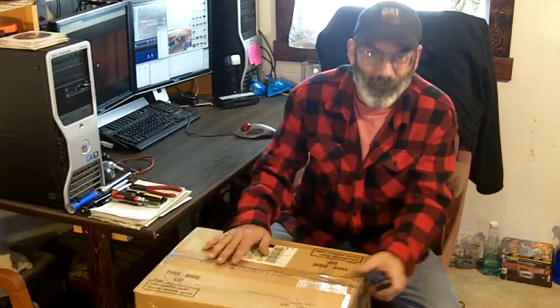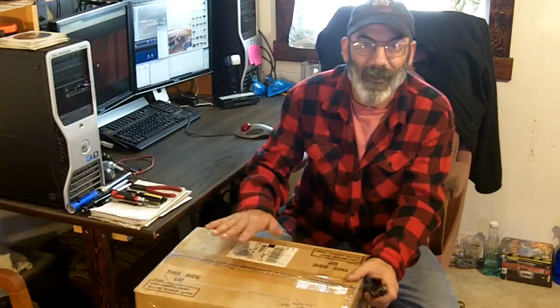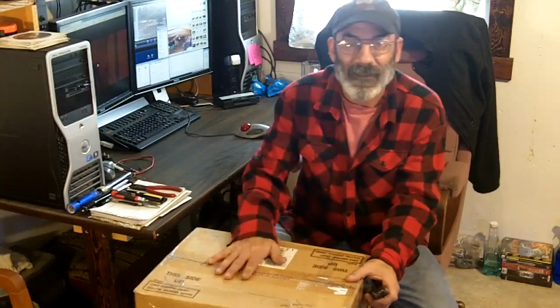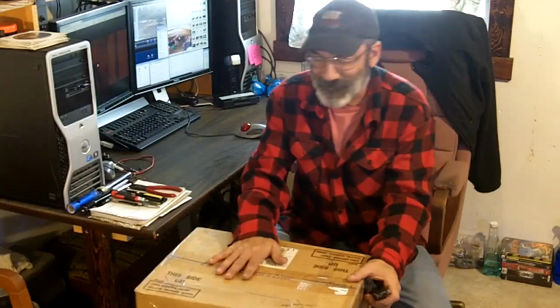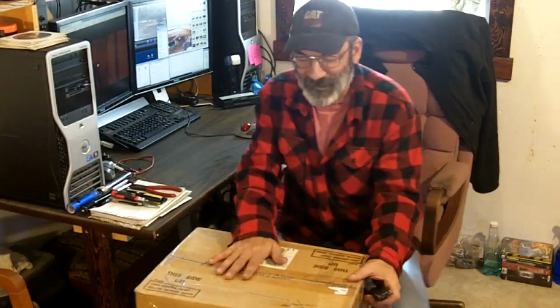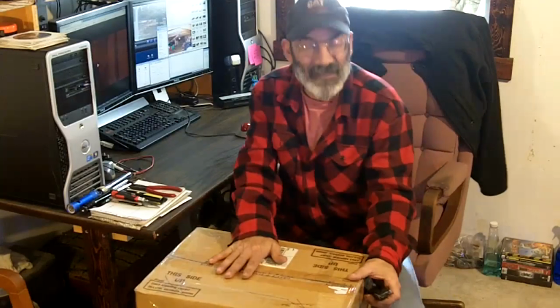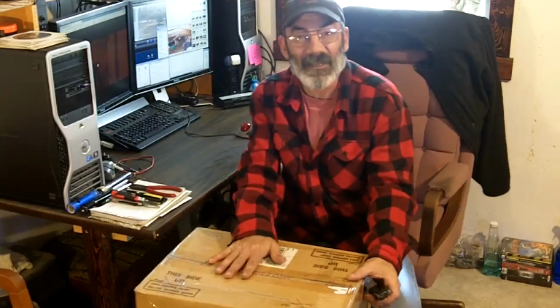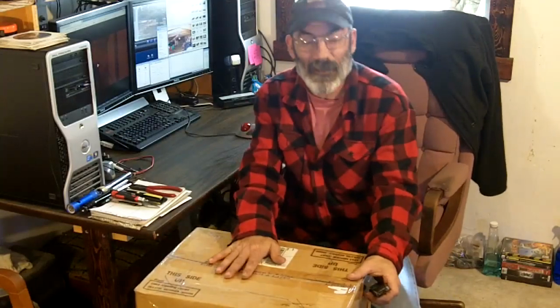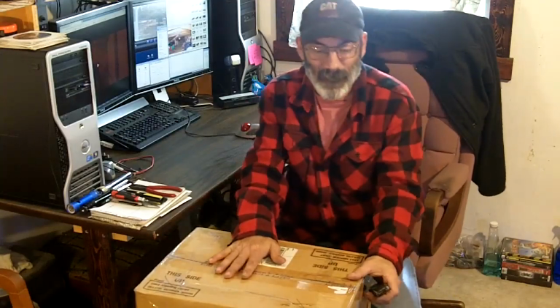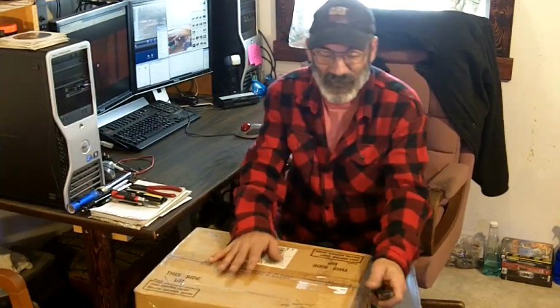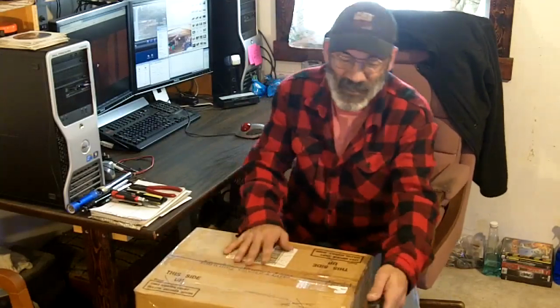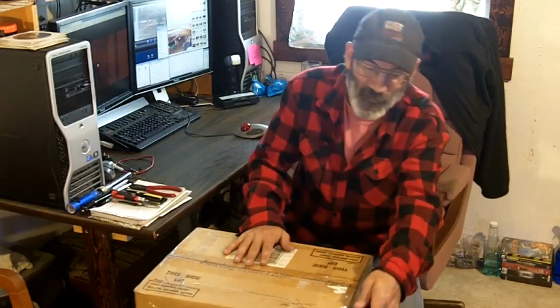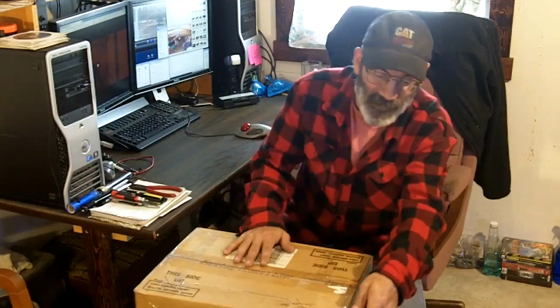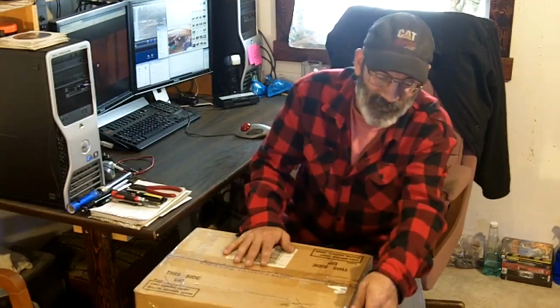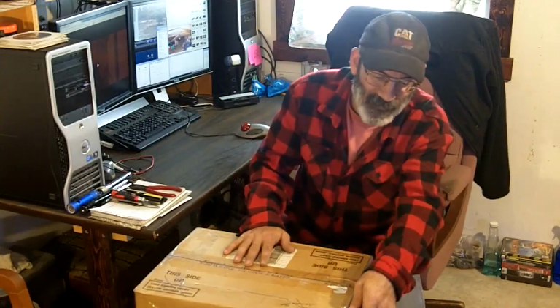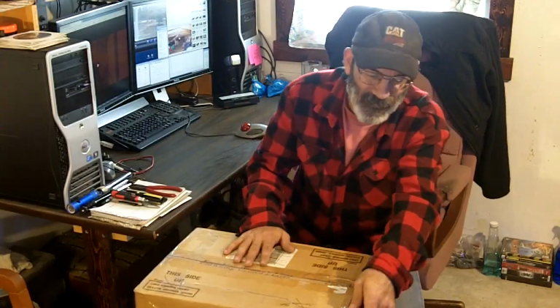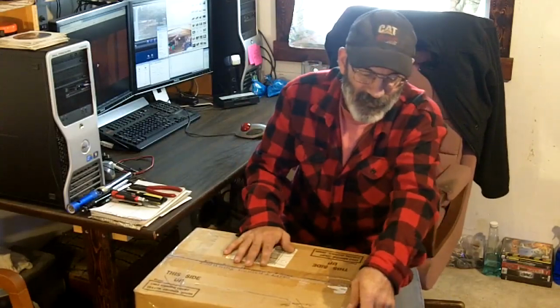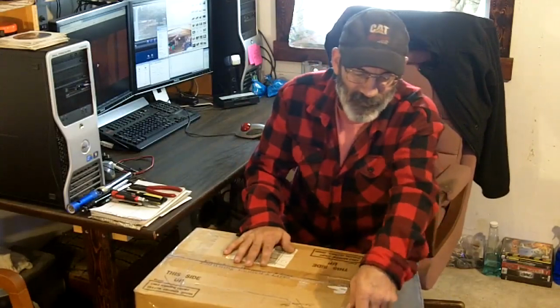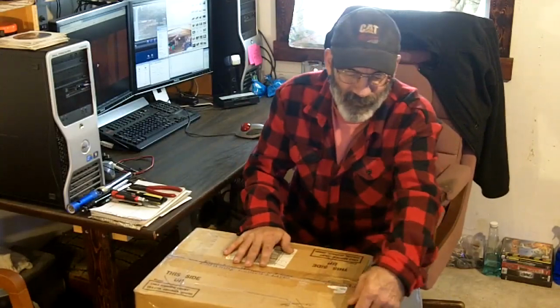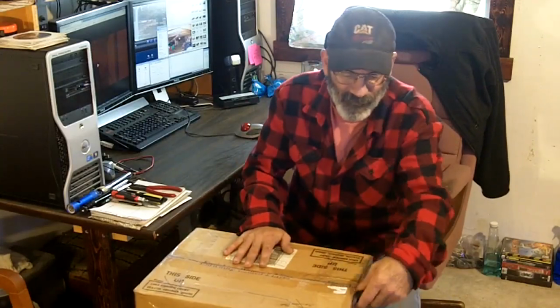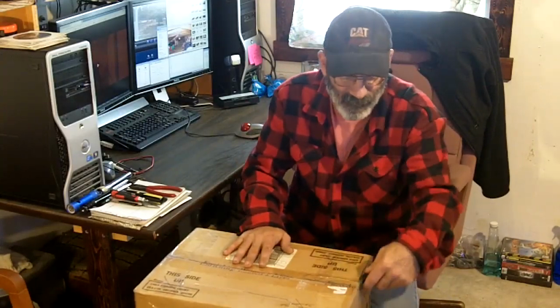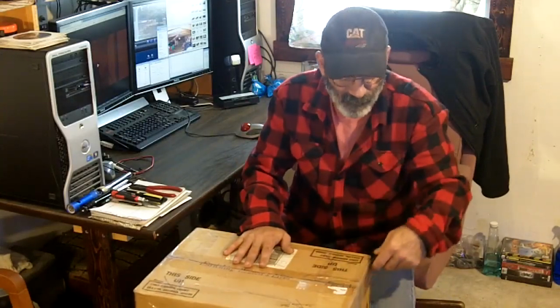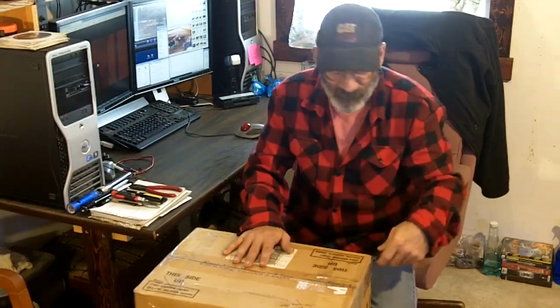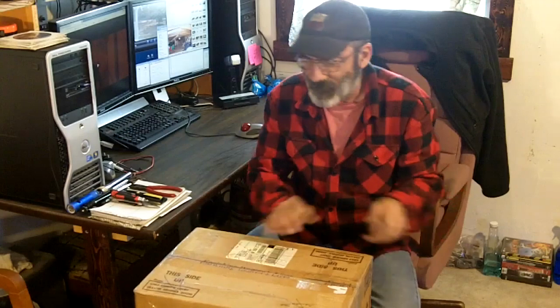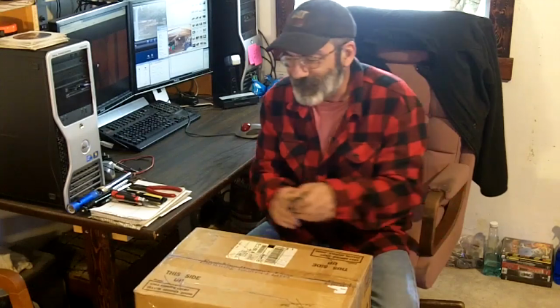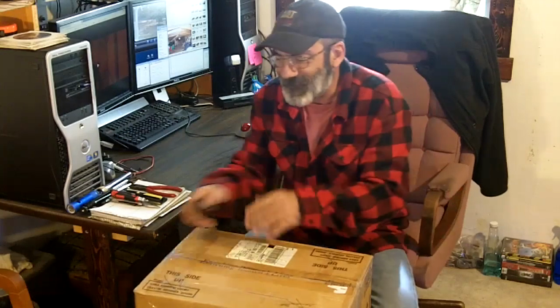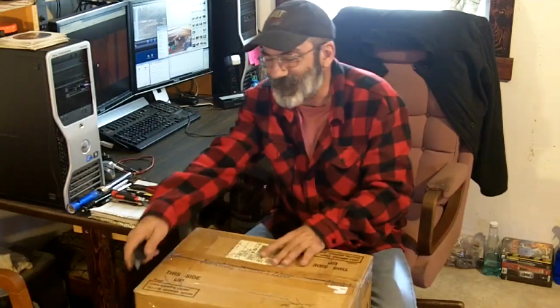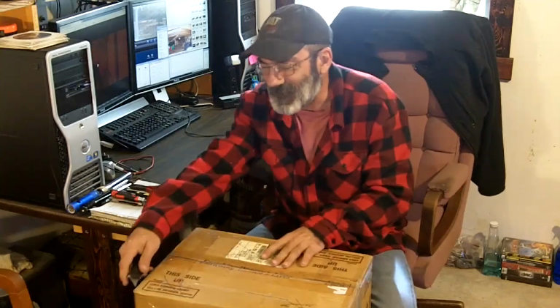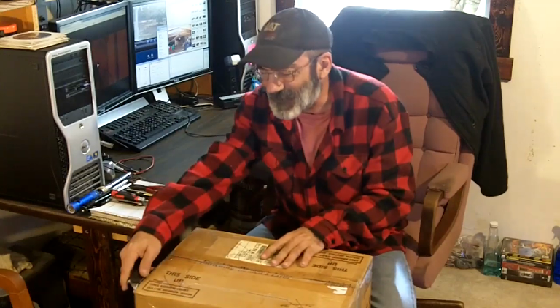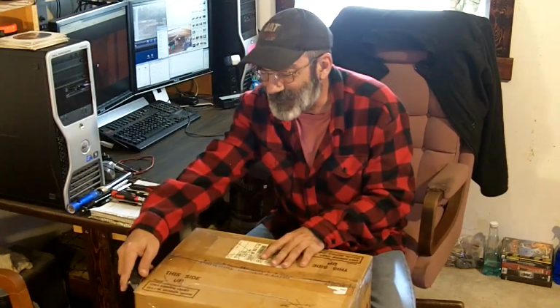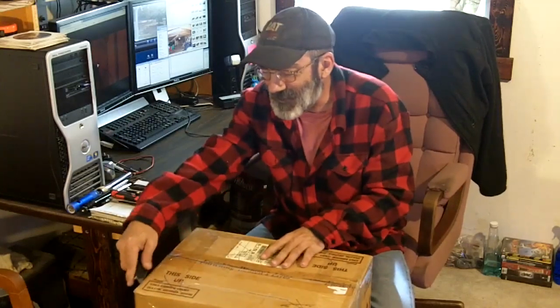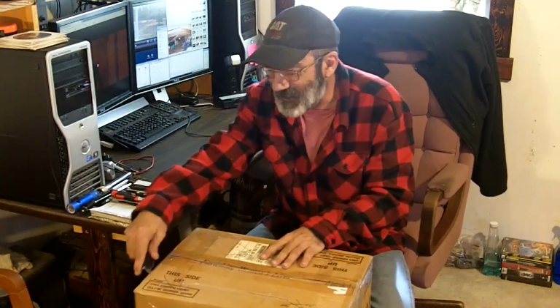Alright, you're gonna see it first hand with me. Let's see what's in here.